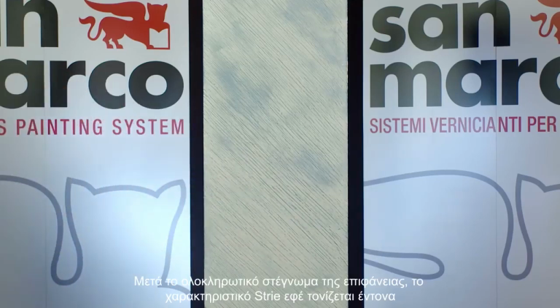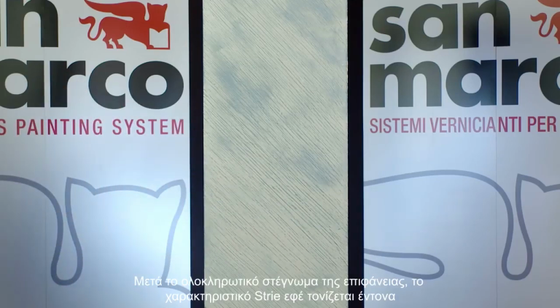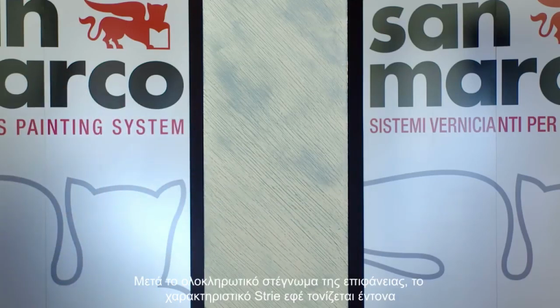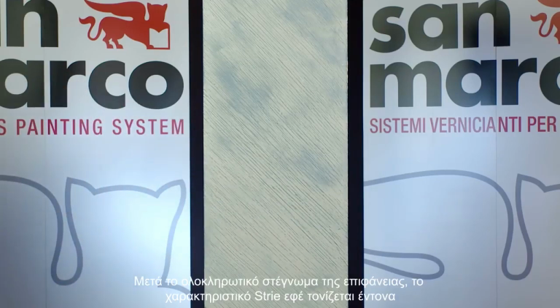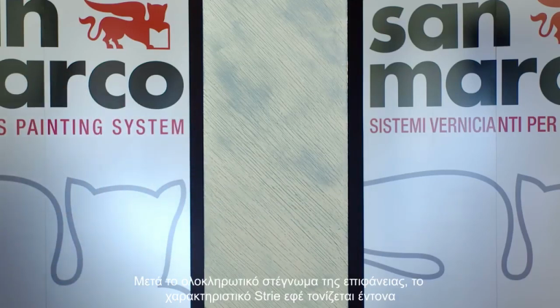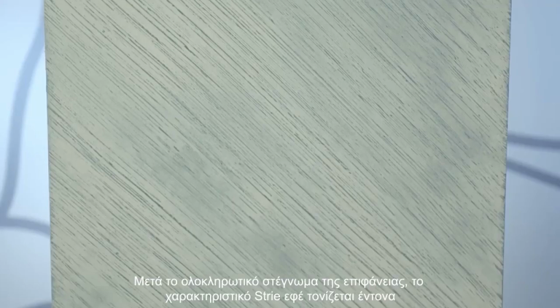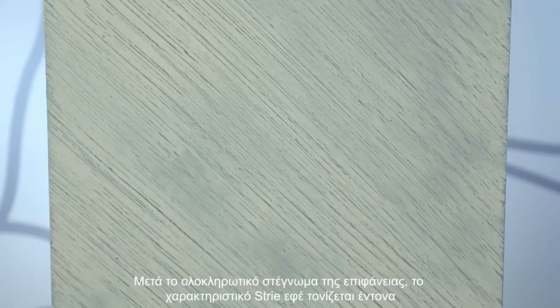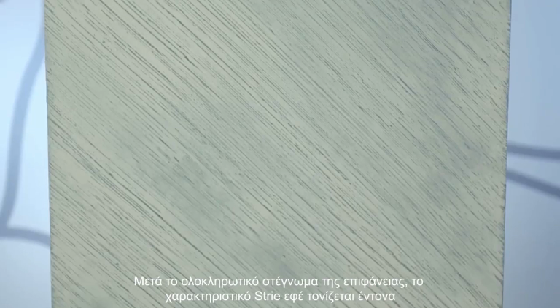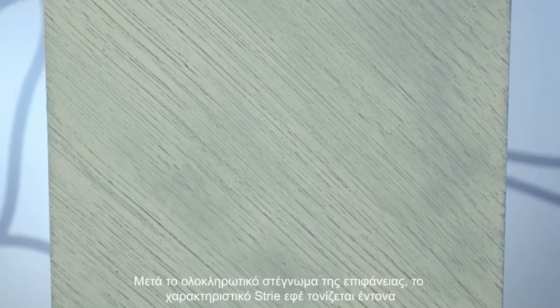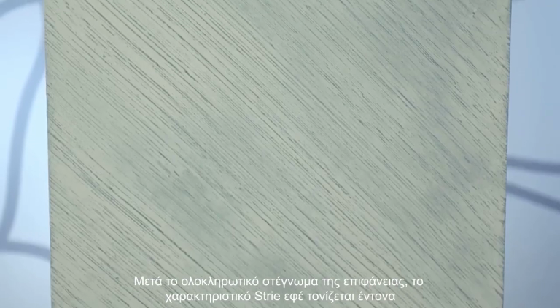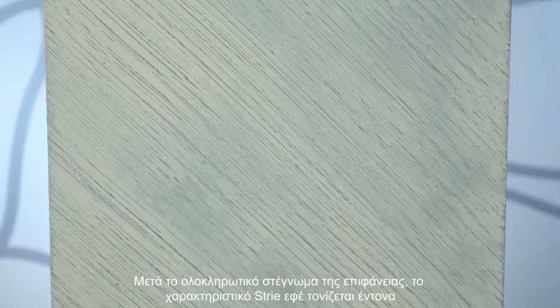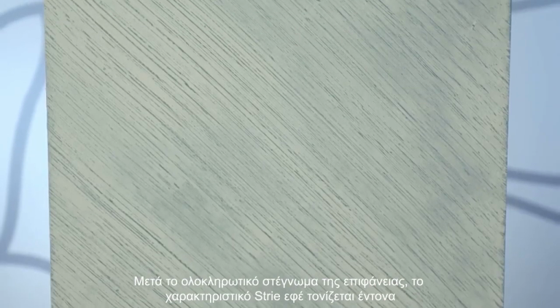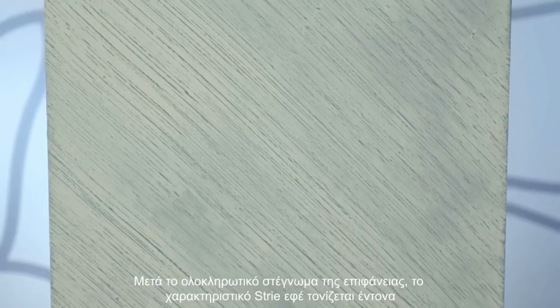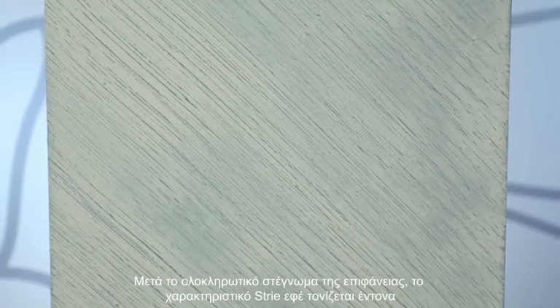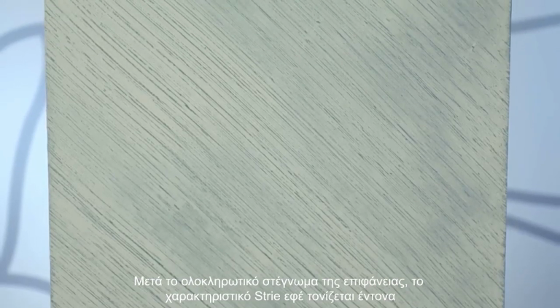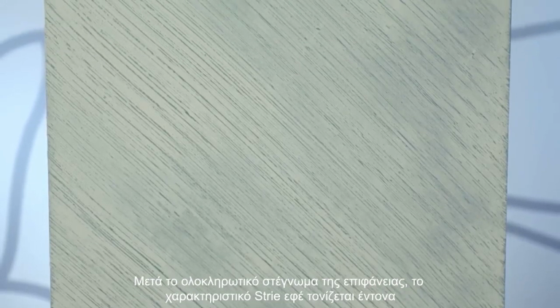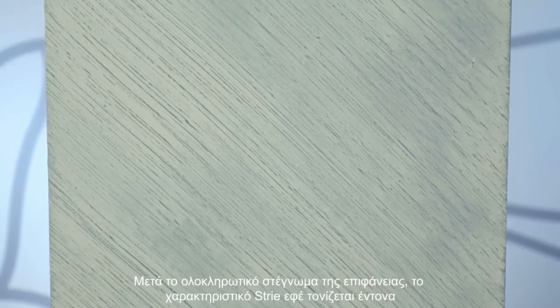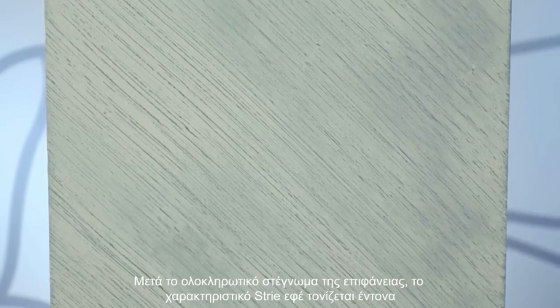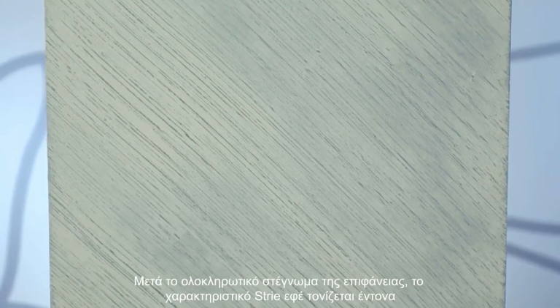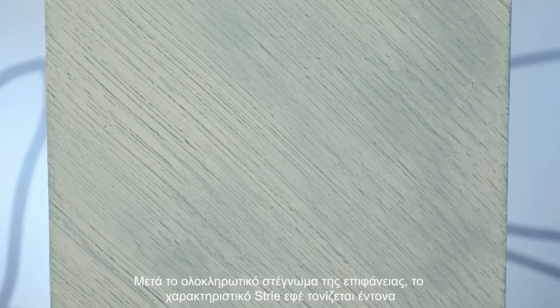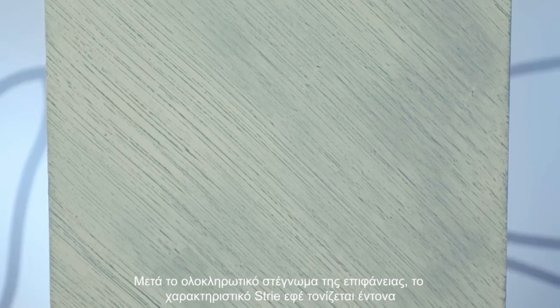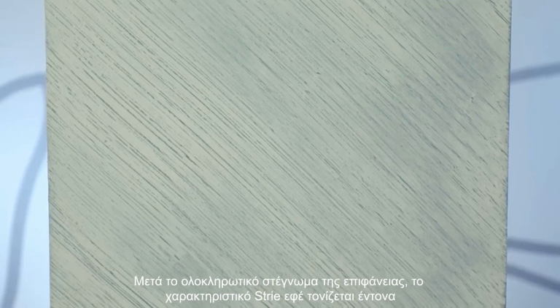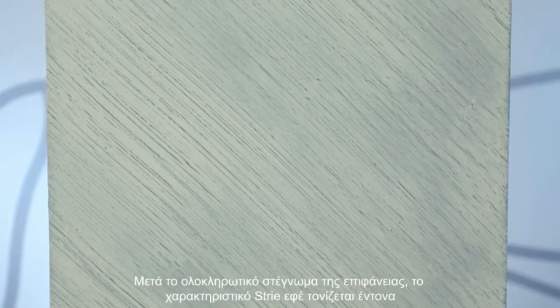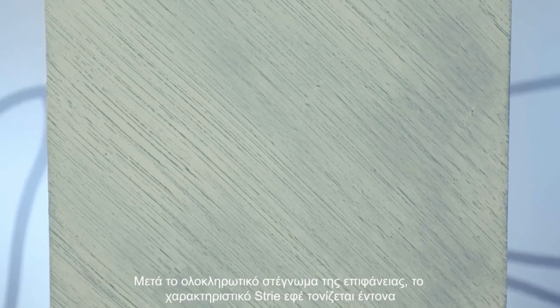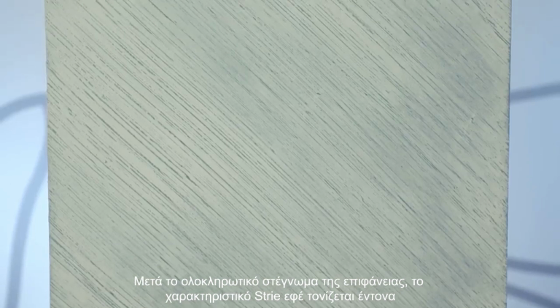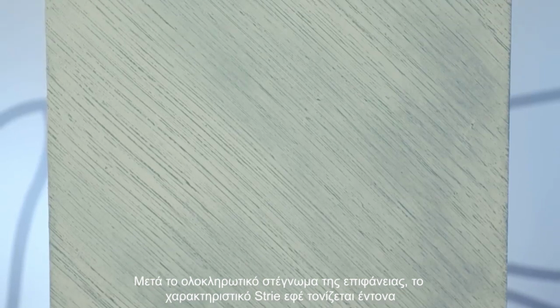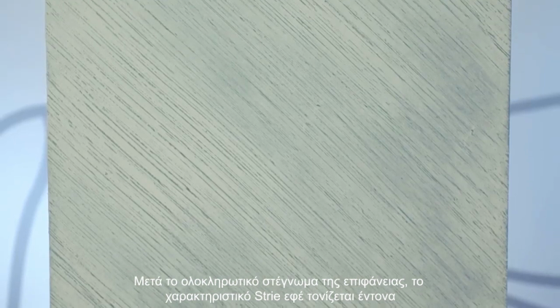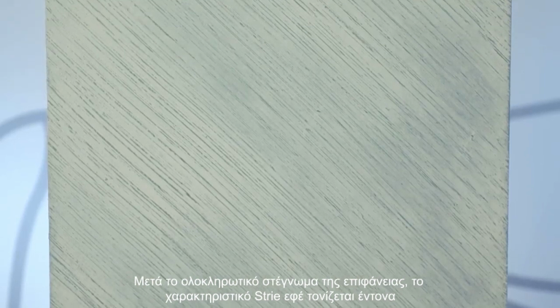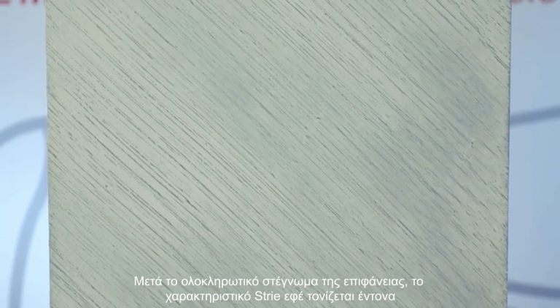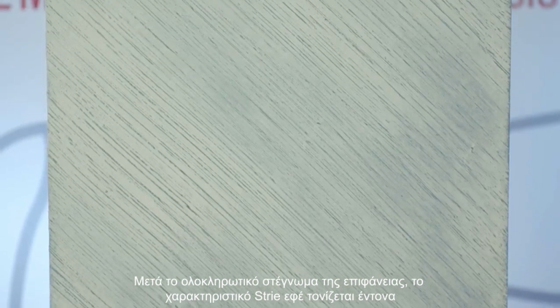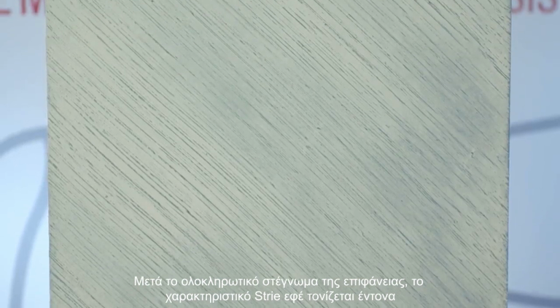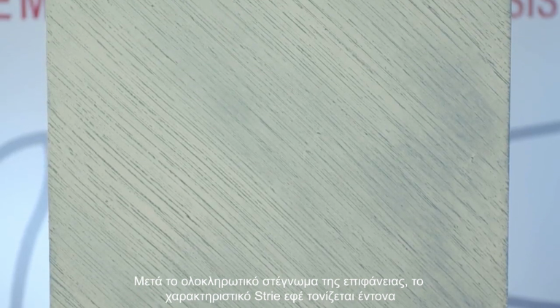Upon total drying, the characteristic three-eye effect will be highlighted. The last coat for waterproof sealing is the top coat.